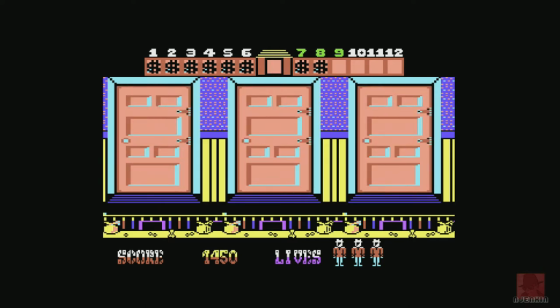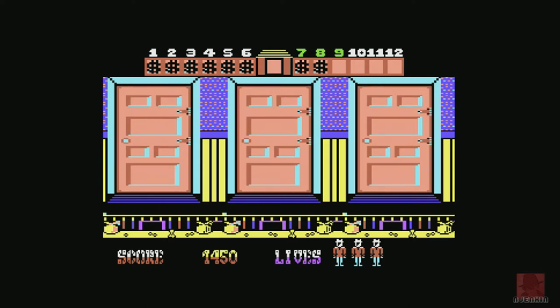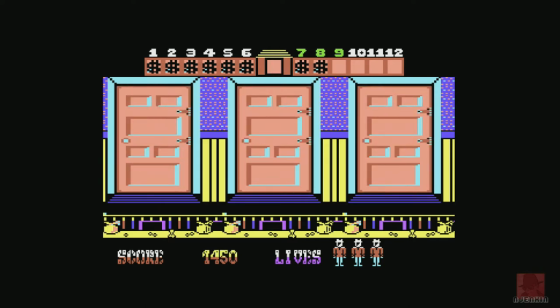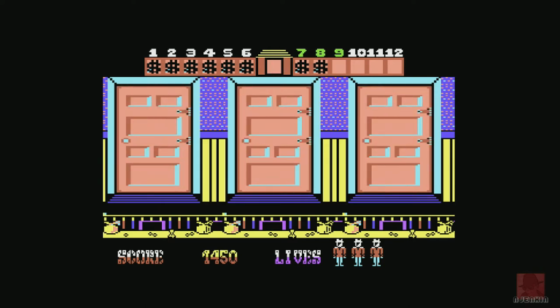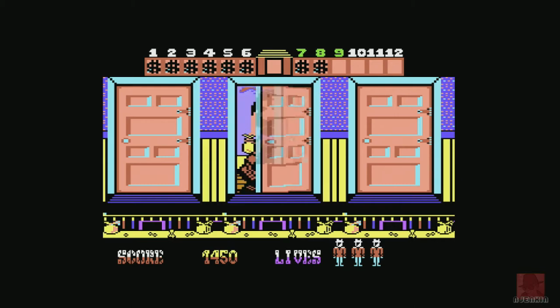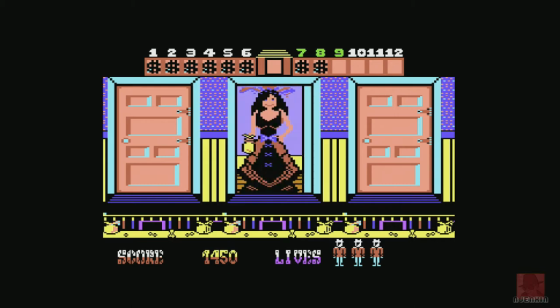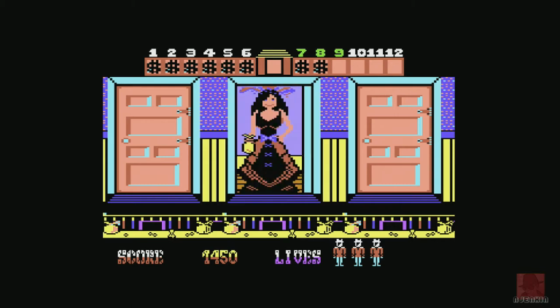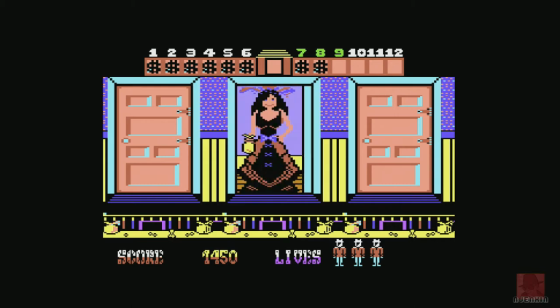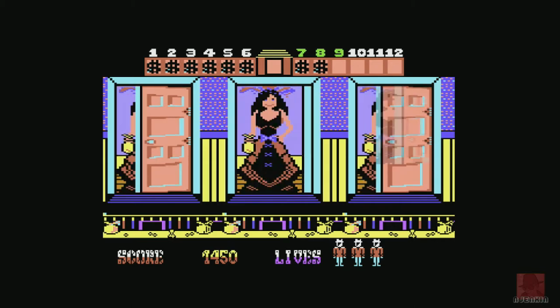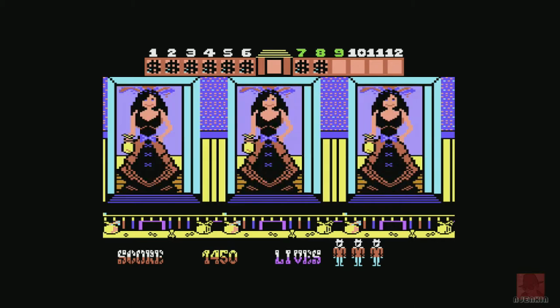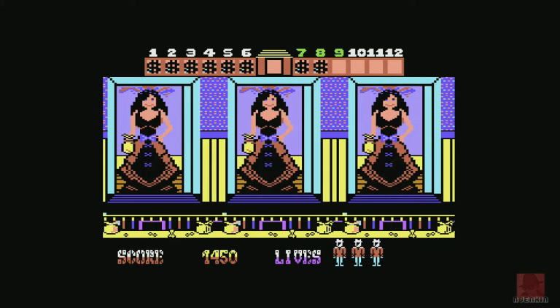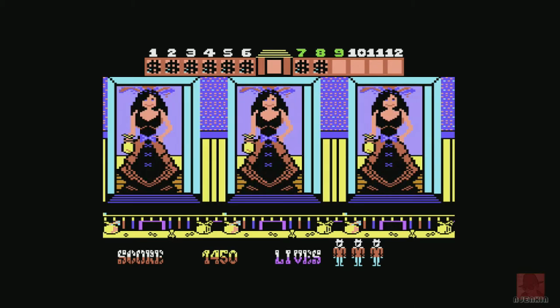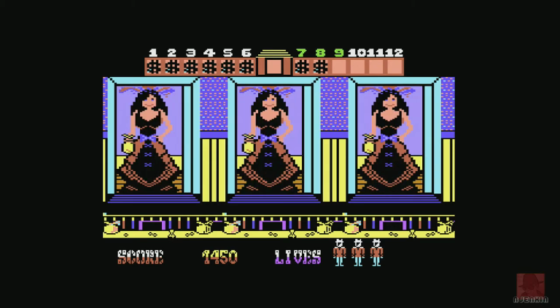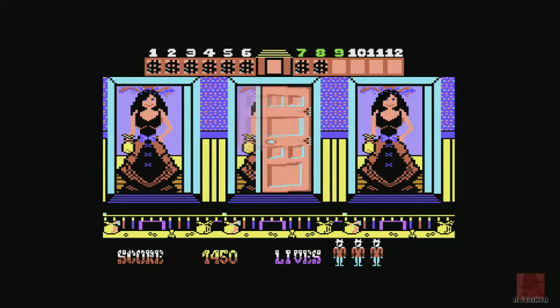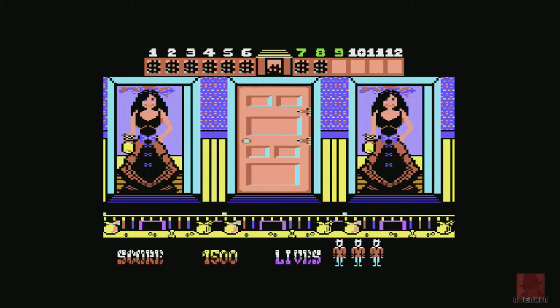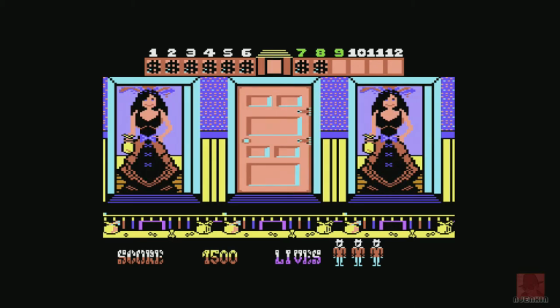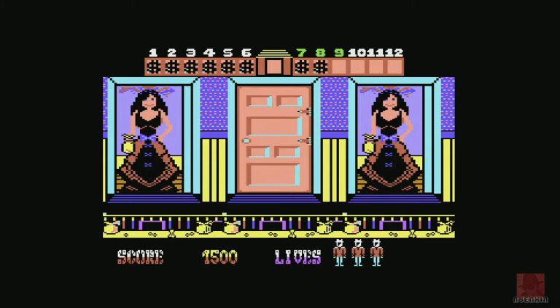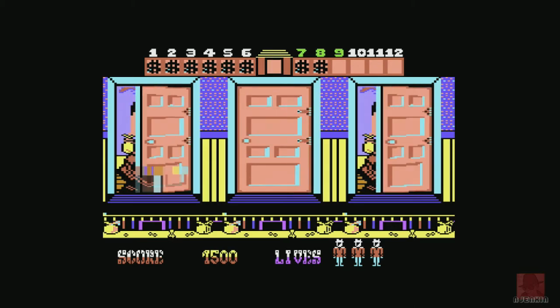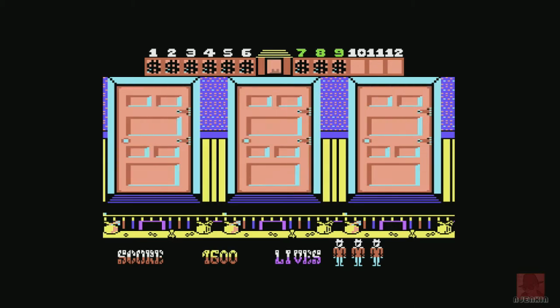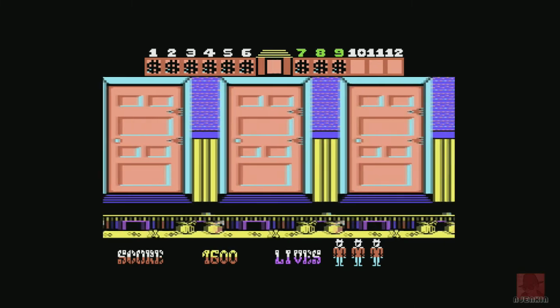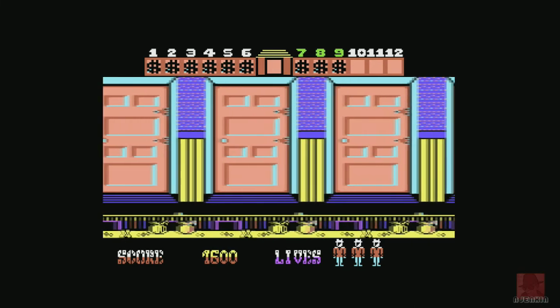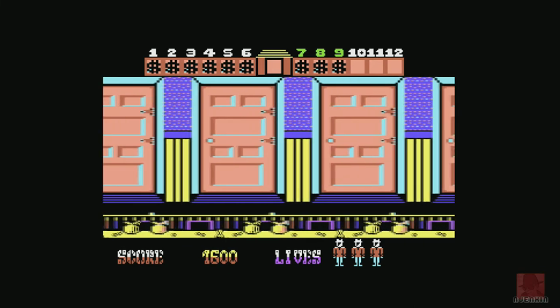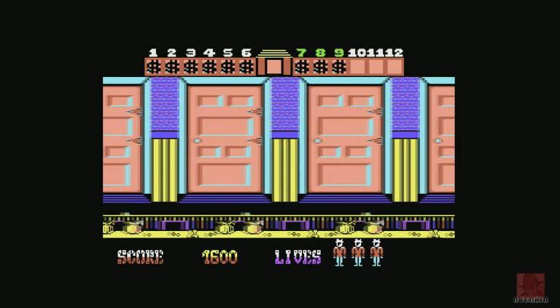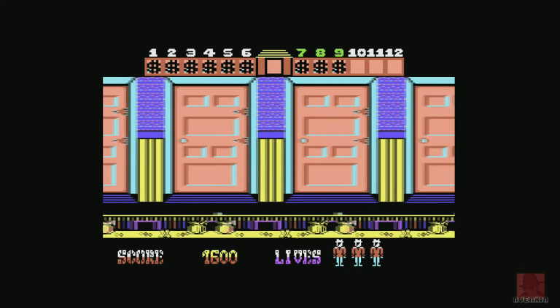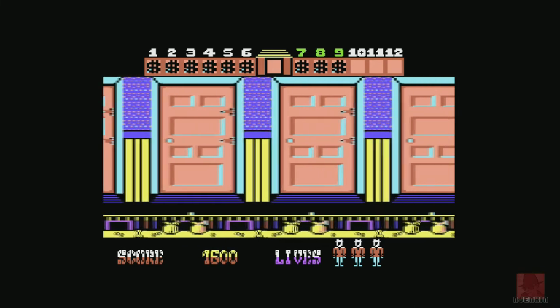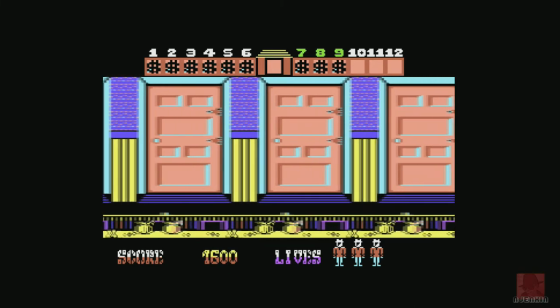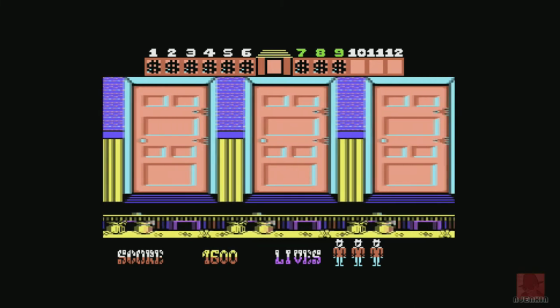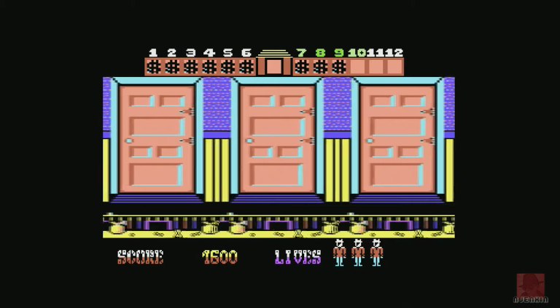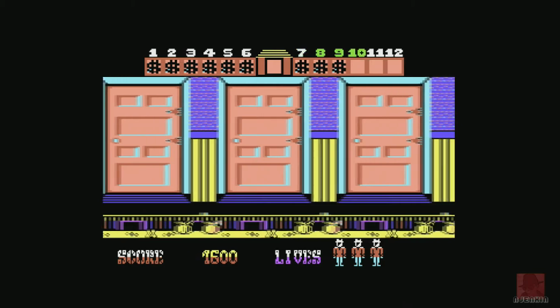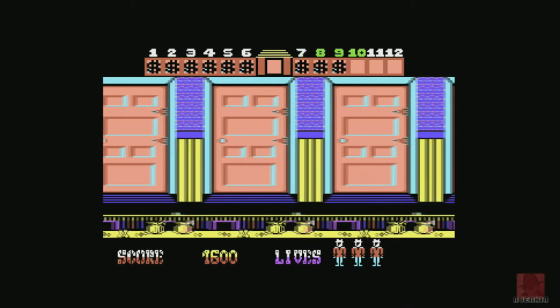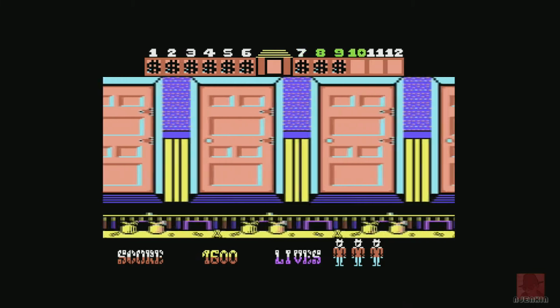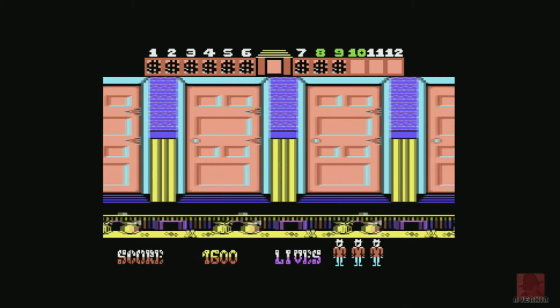We need one deposit from number 9. There we go — thanks for depositing money in the bank. Doors 10, 11, 12.